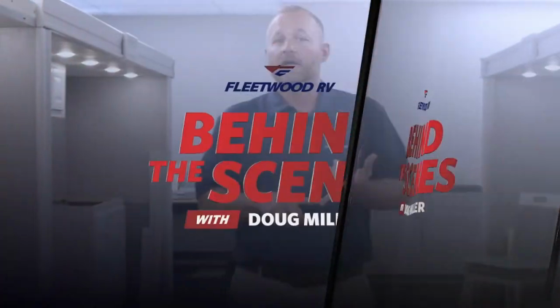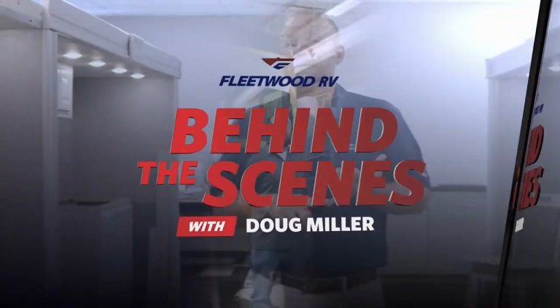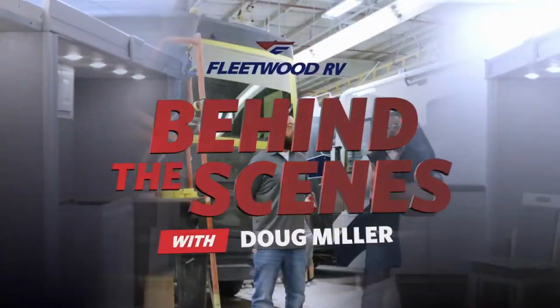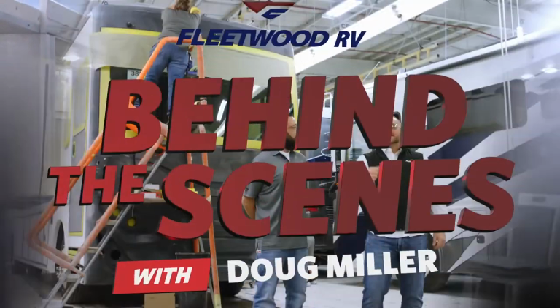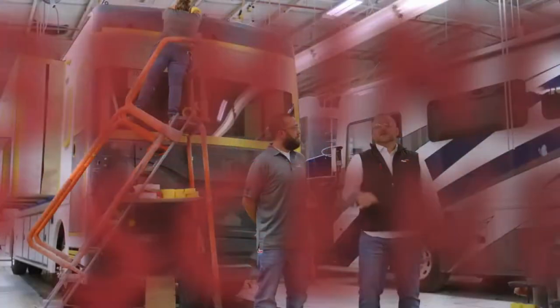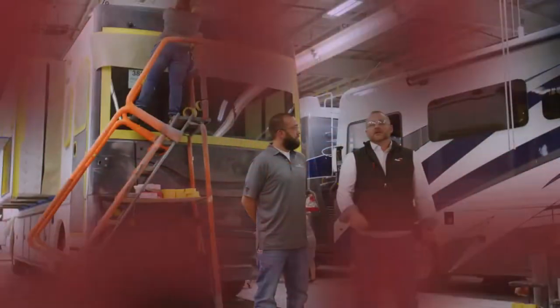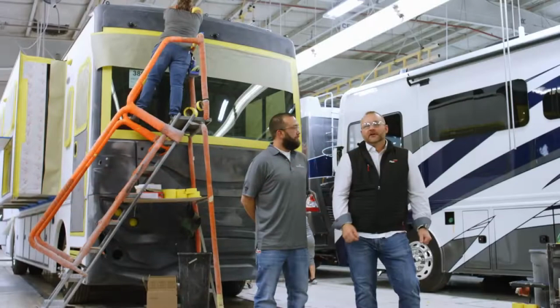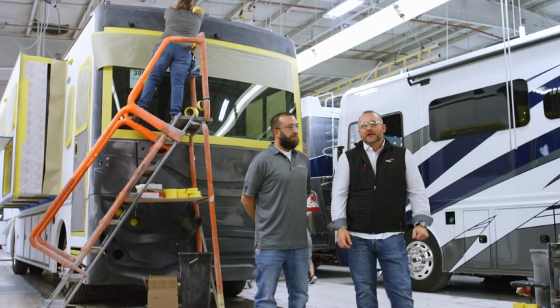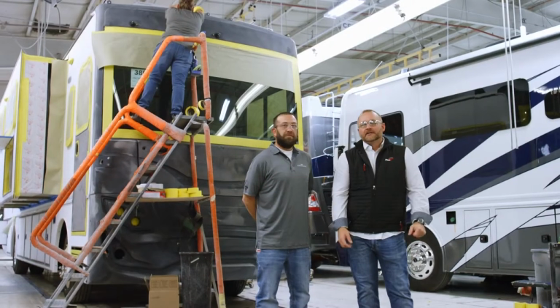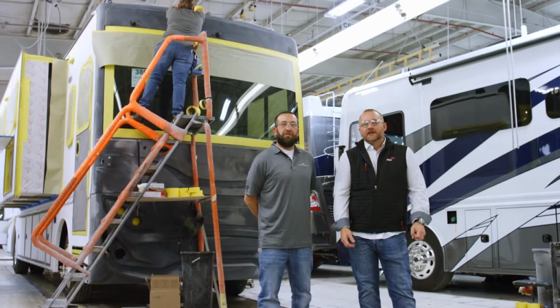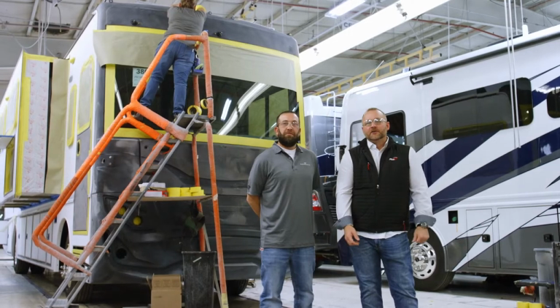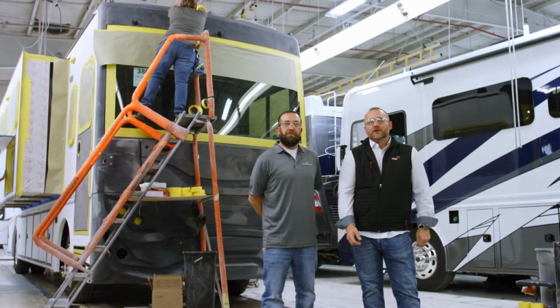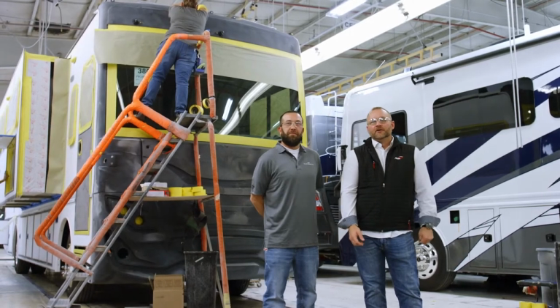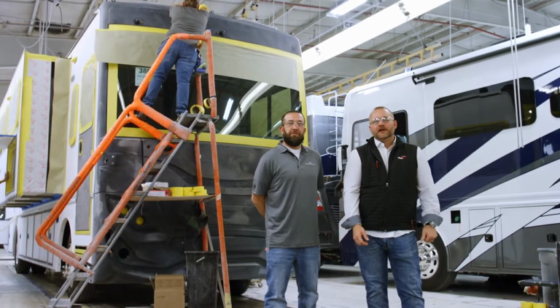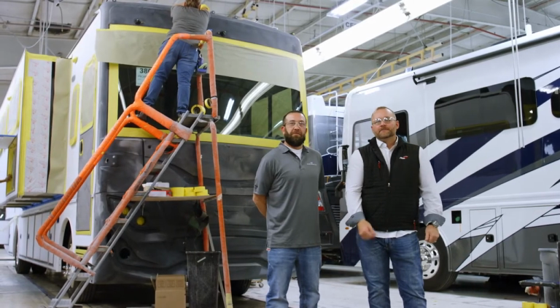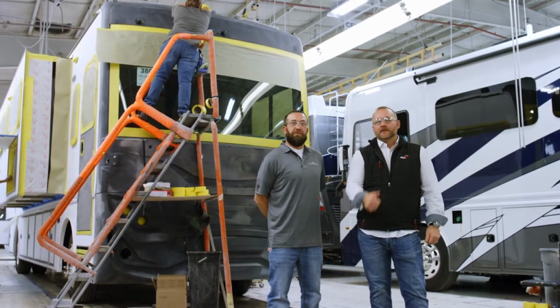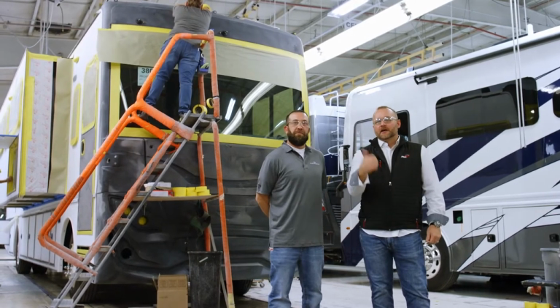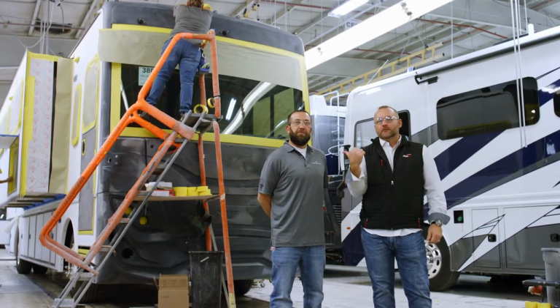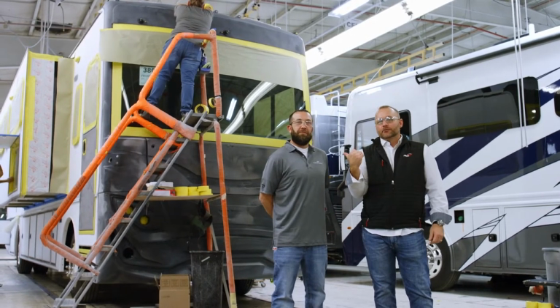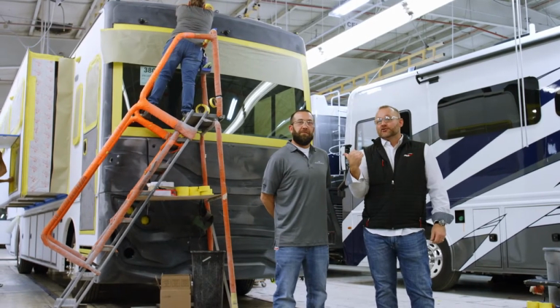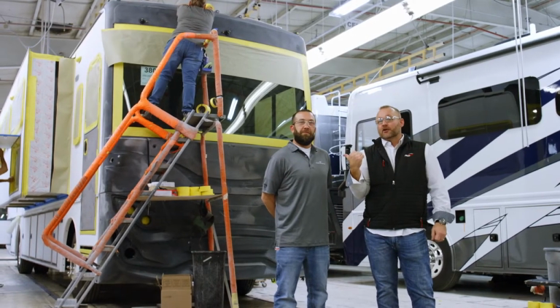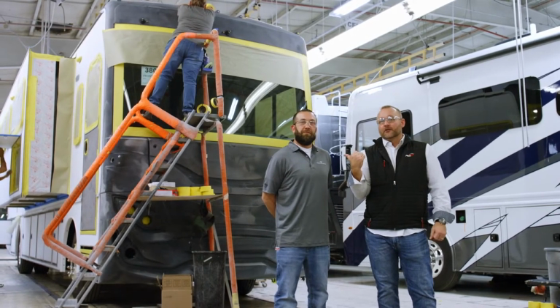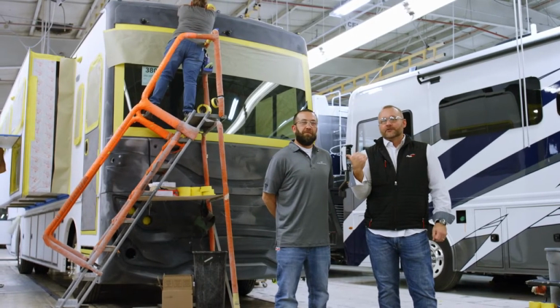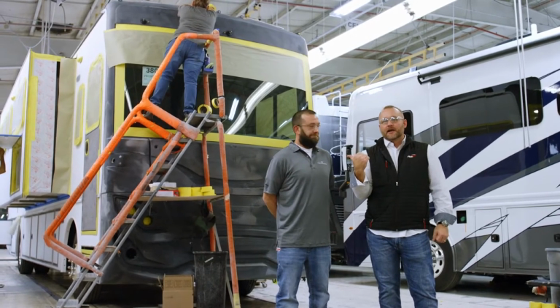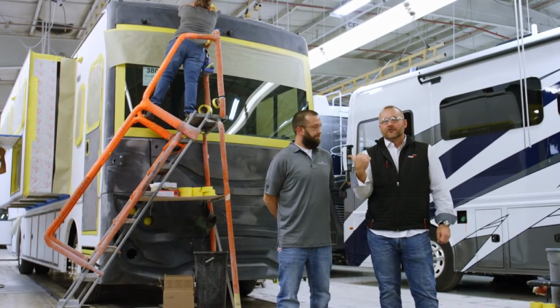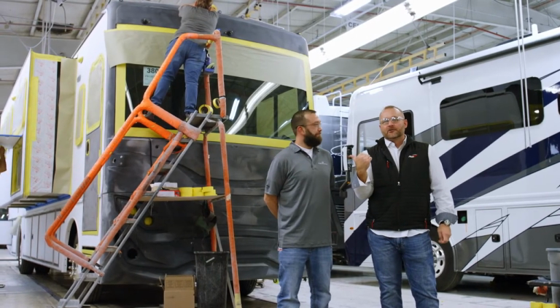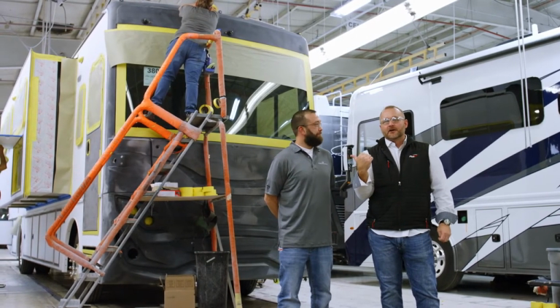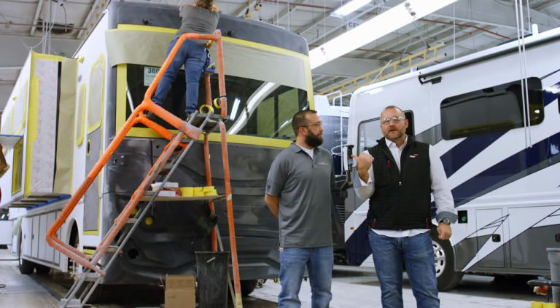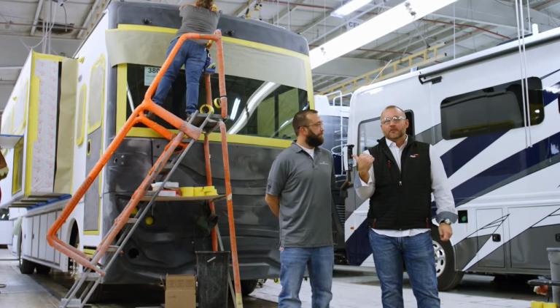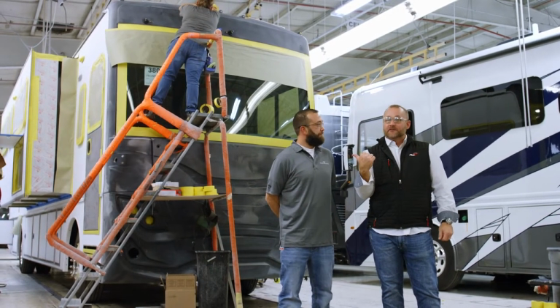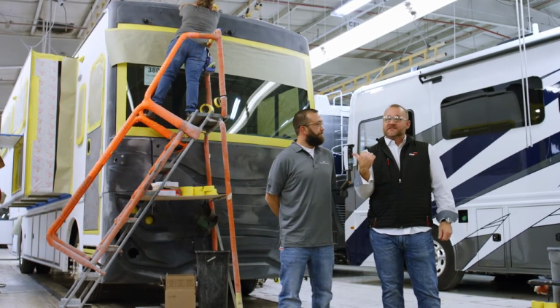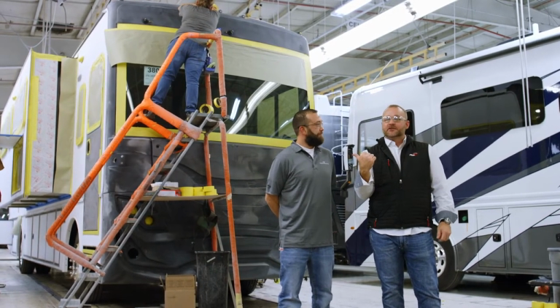Hey, it's Doug Miller here at Fleetwood RV with Rich Kraus, the manager of our paint facility.